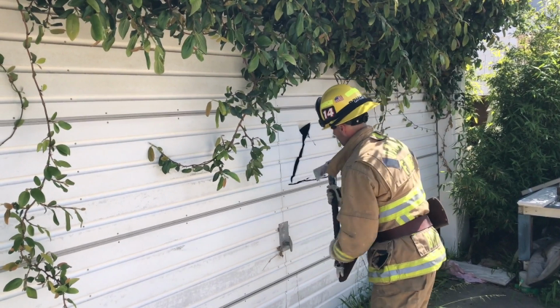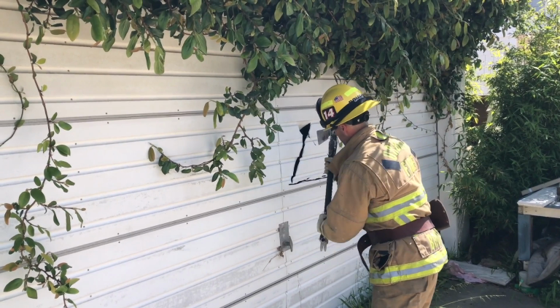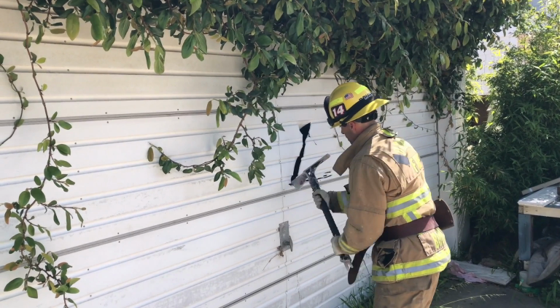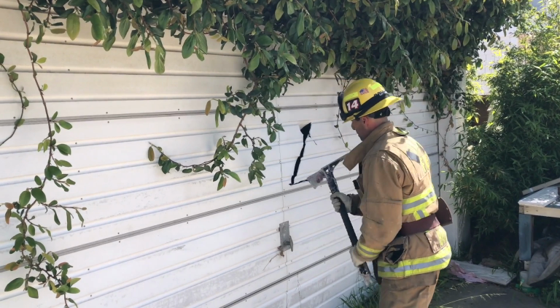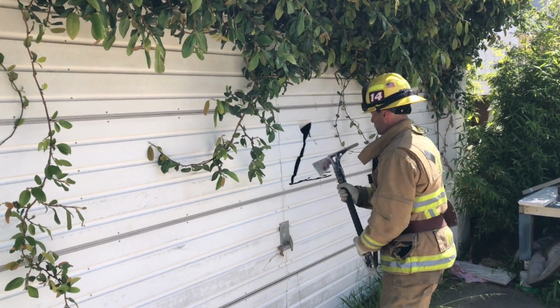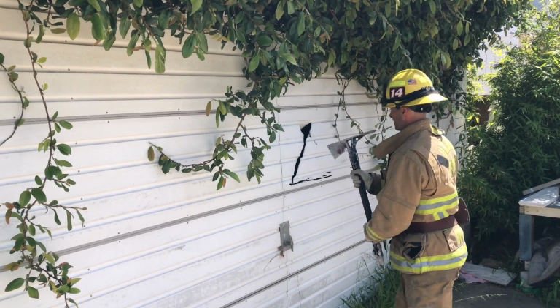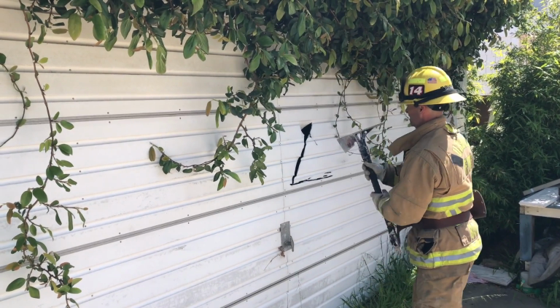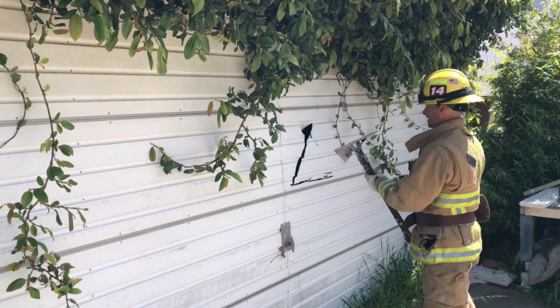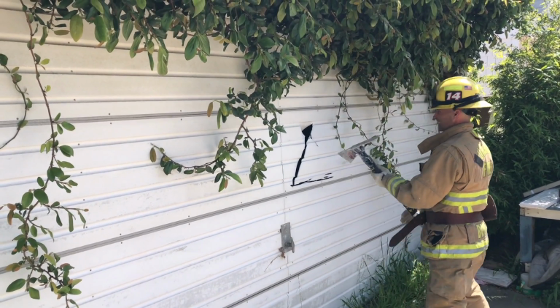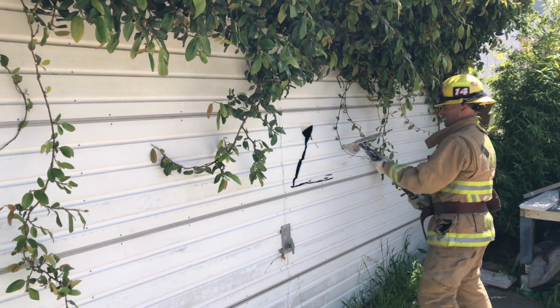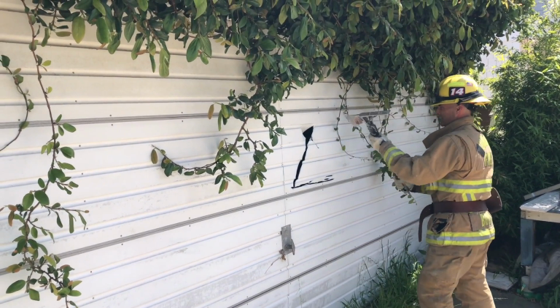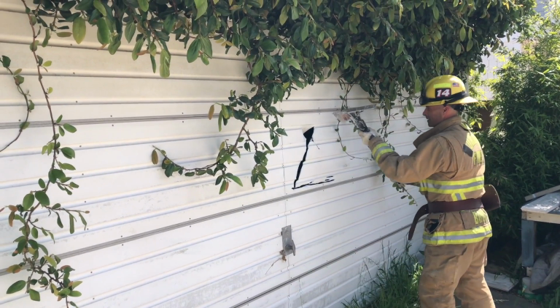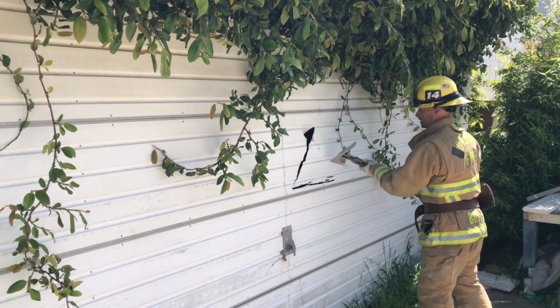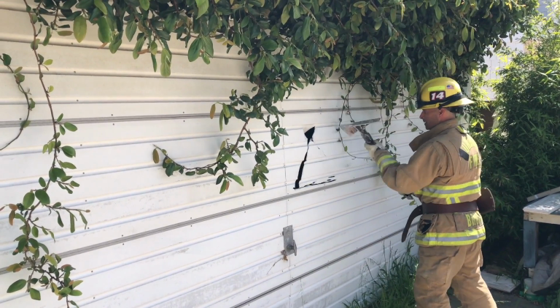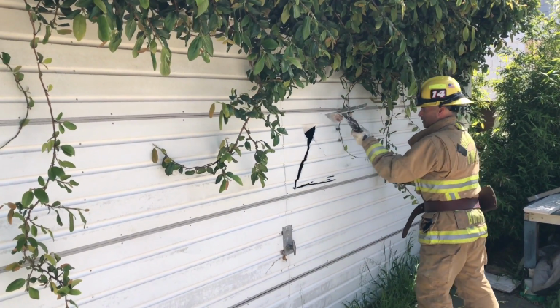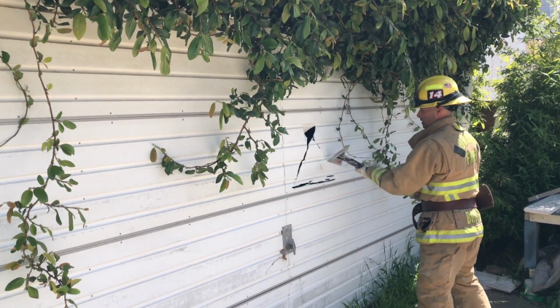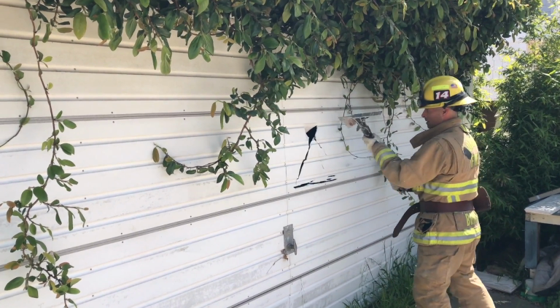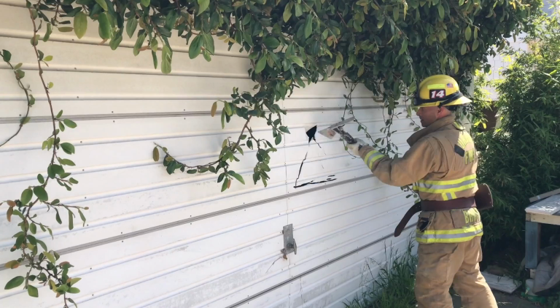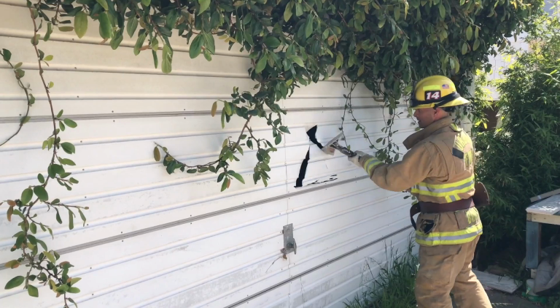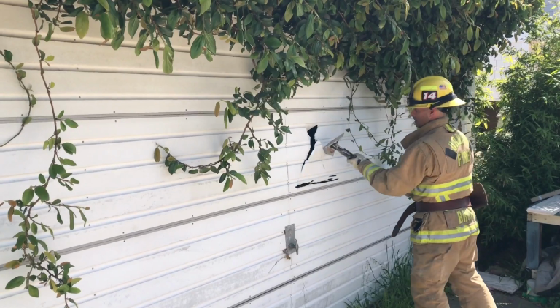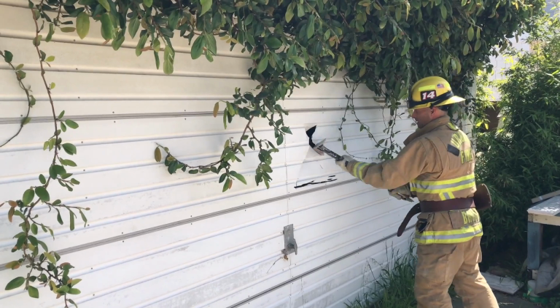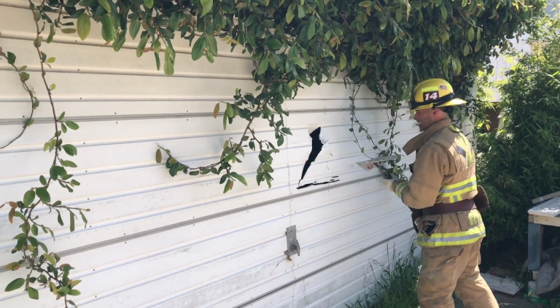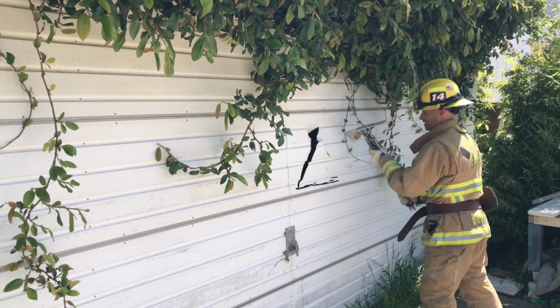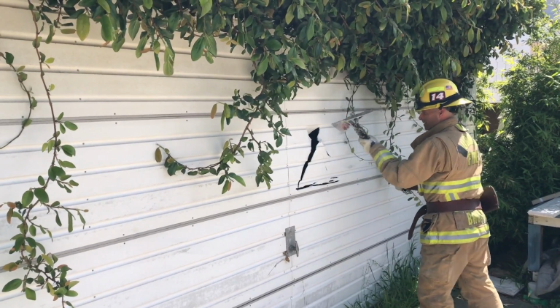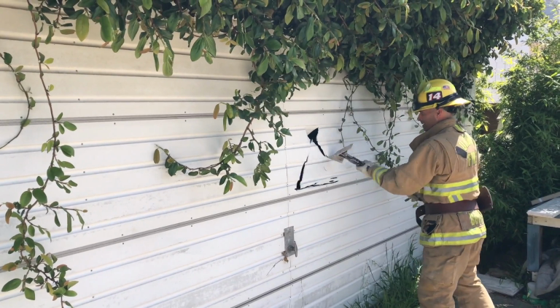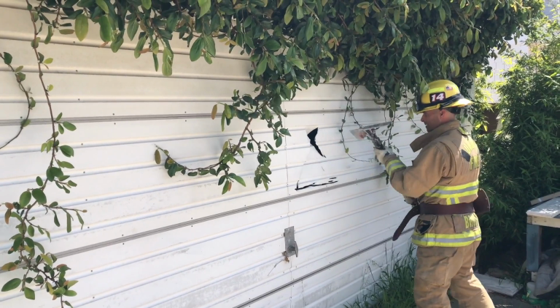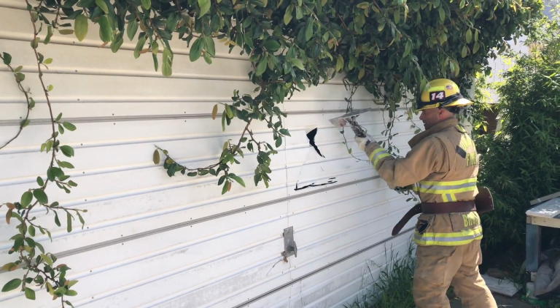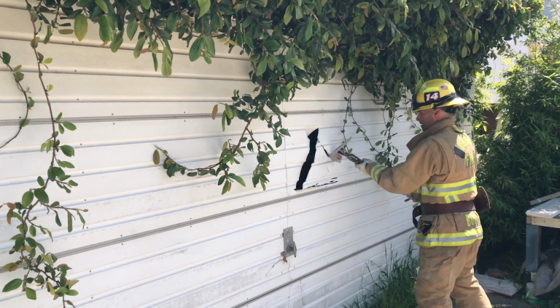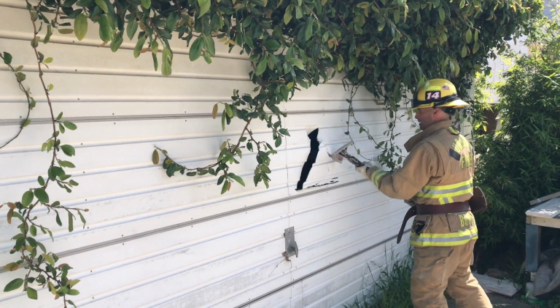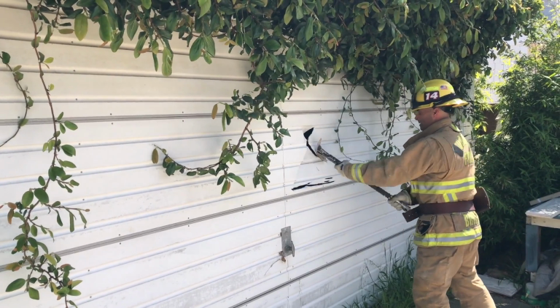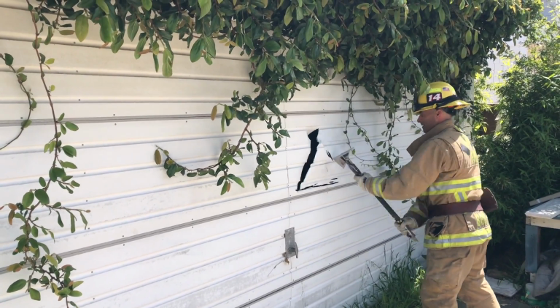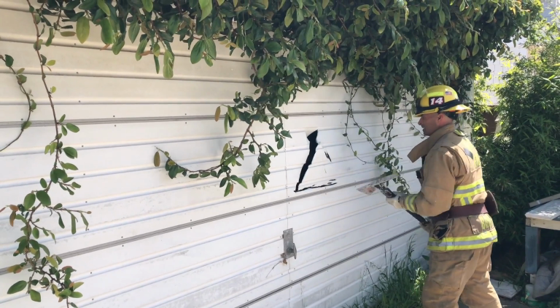Even as flimsy as this door is, you can see that the technique will keep things together and allow you to finish your cut.